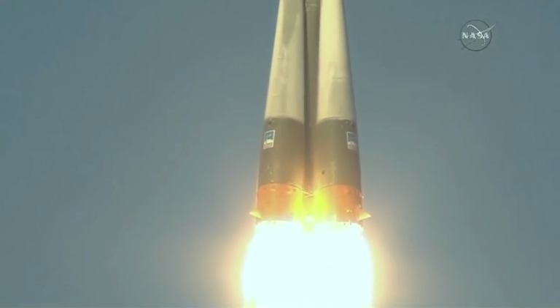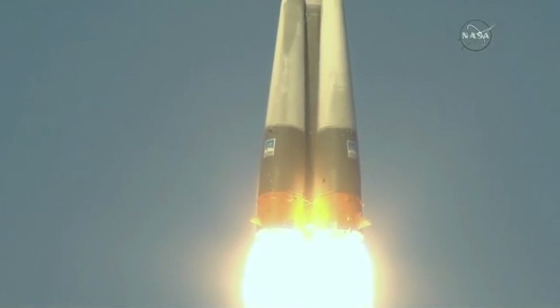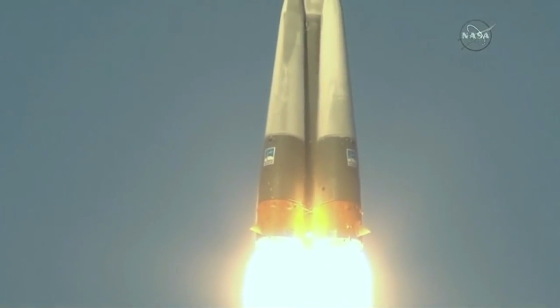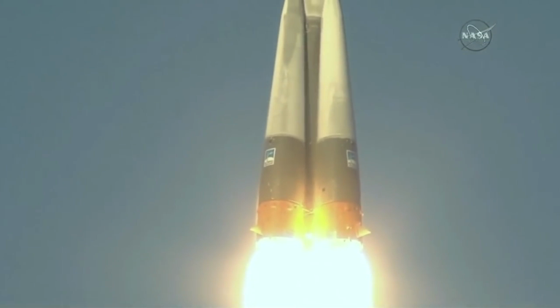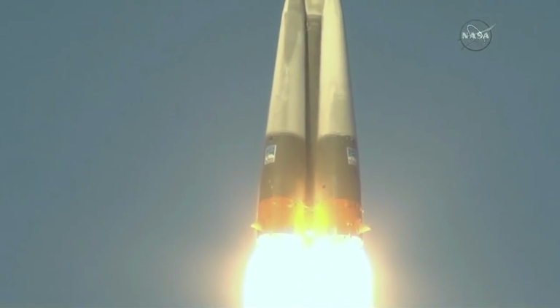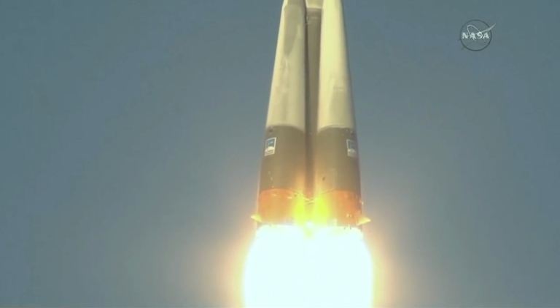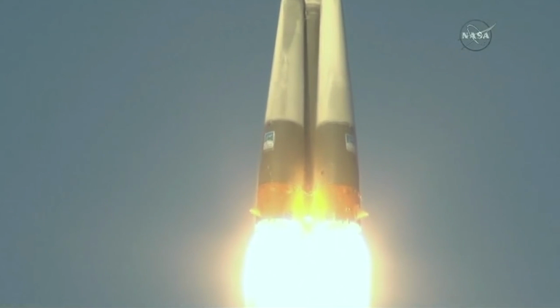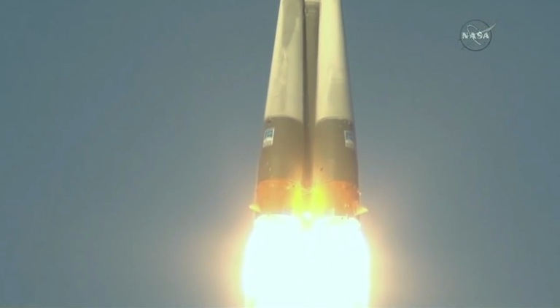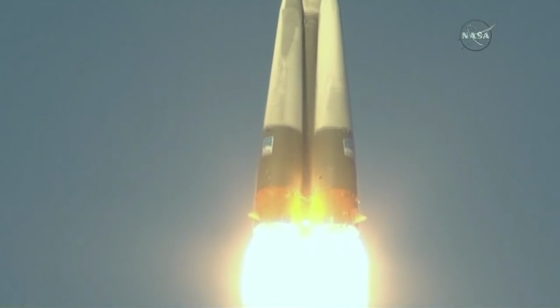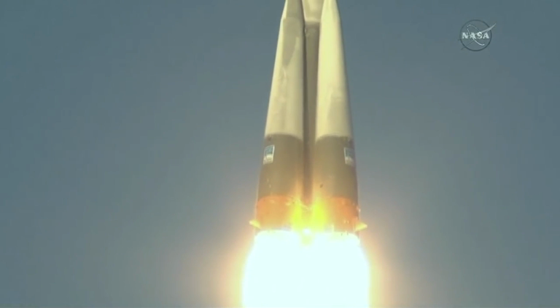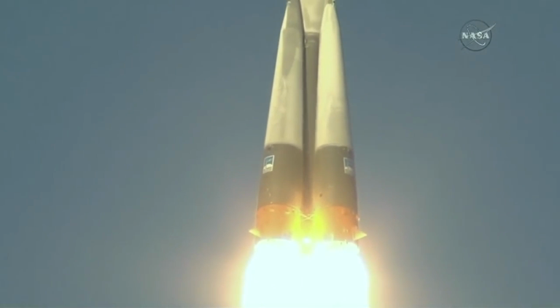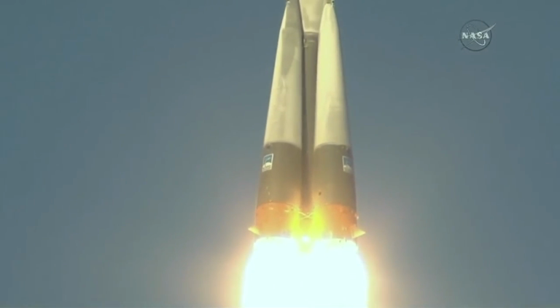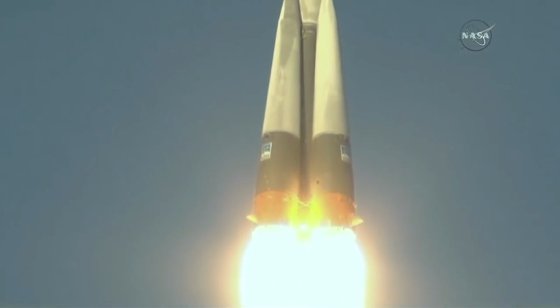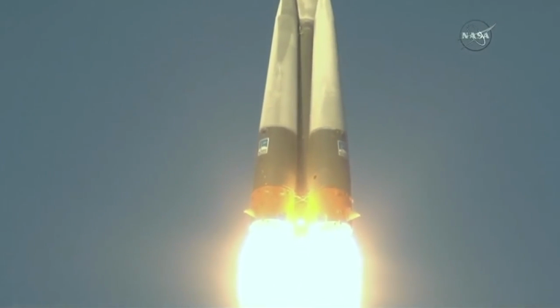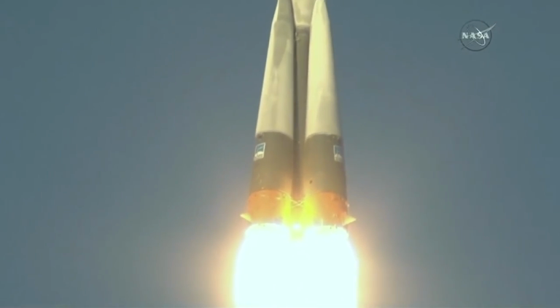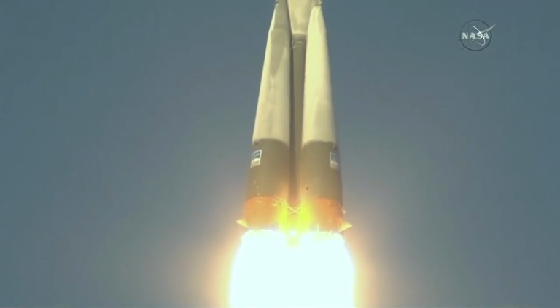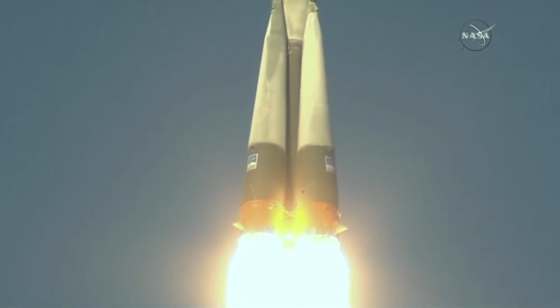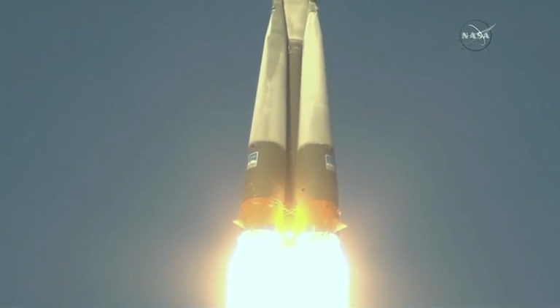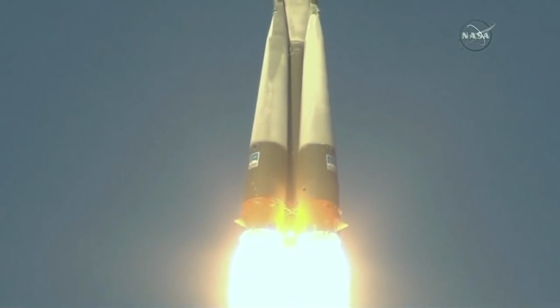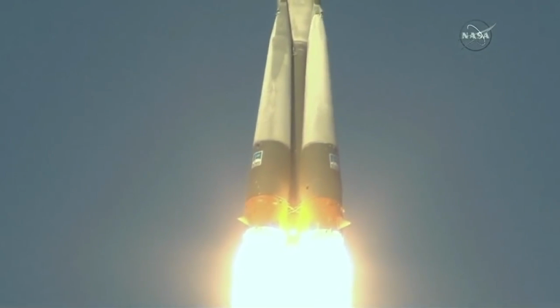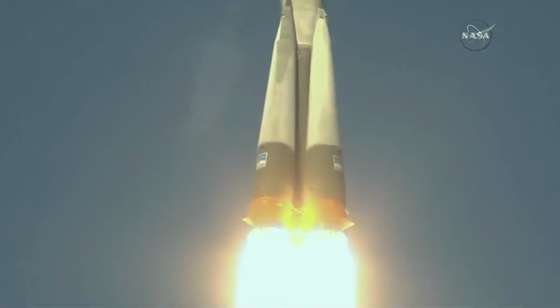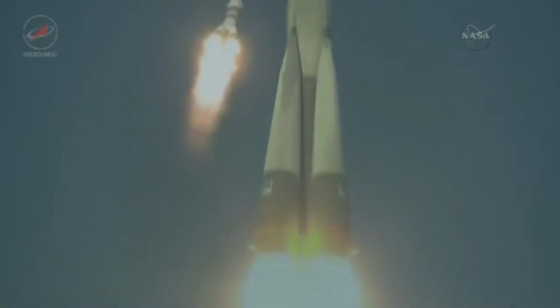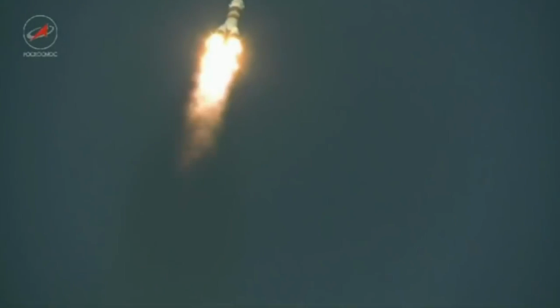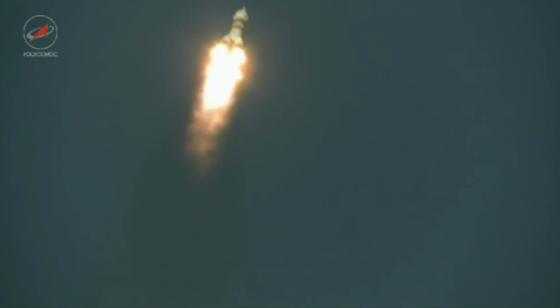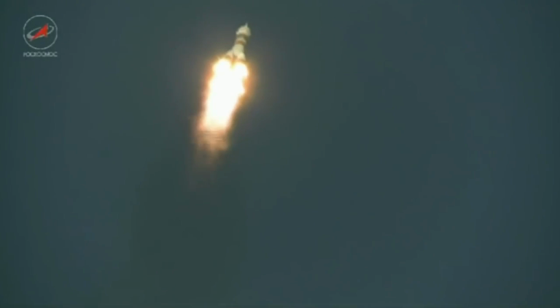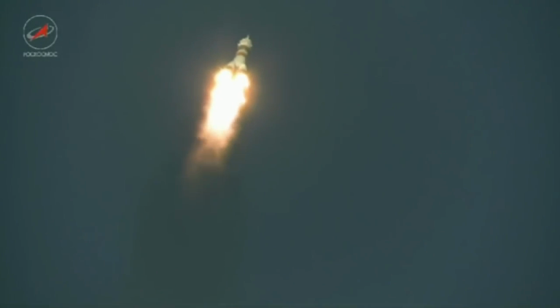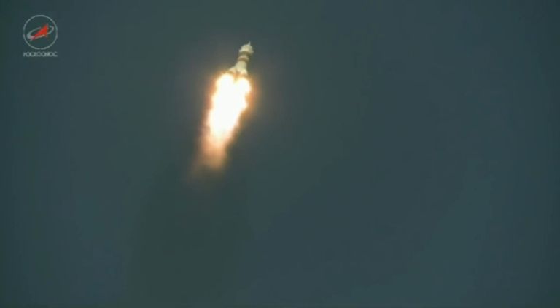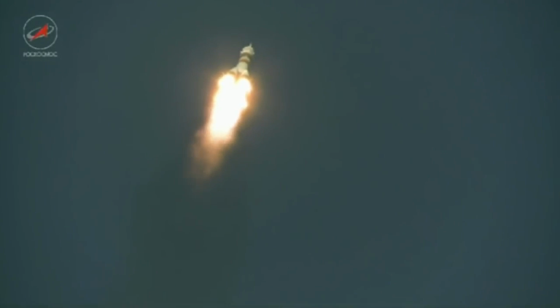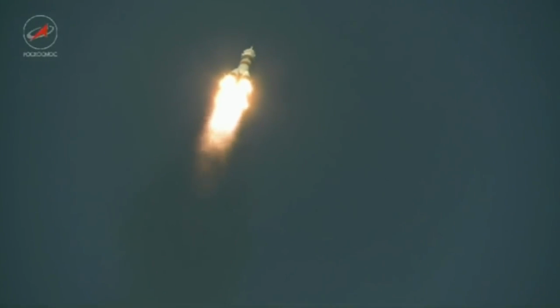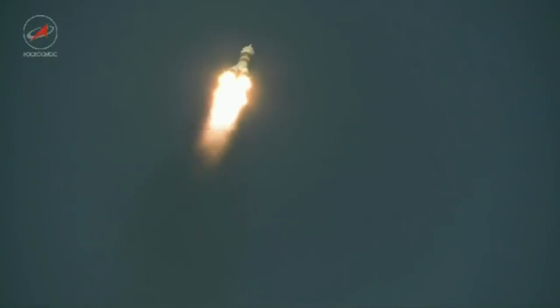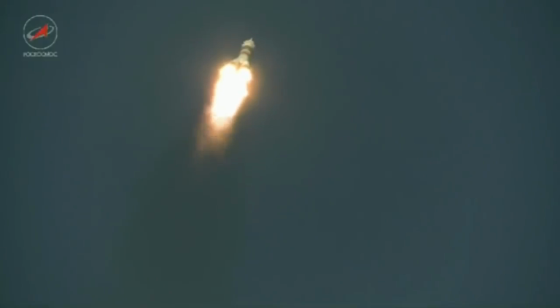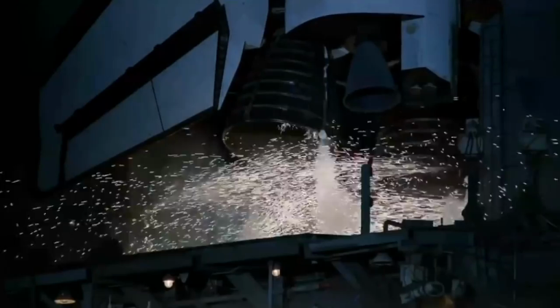So far getting good first stage performance, the Soyuz delivering 930,000 pounds of thrust.